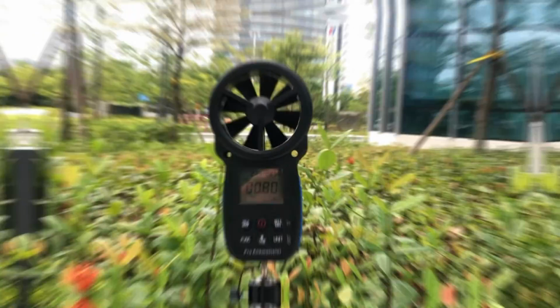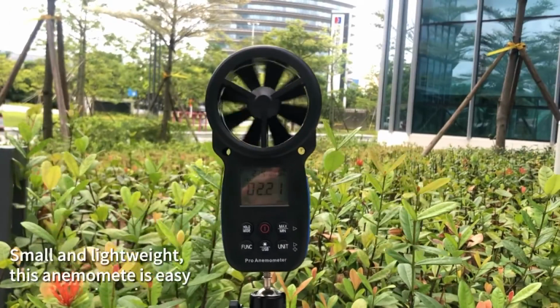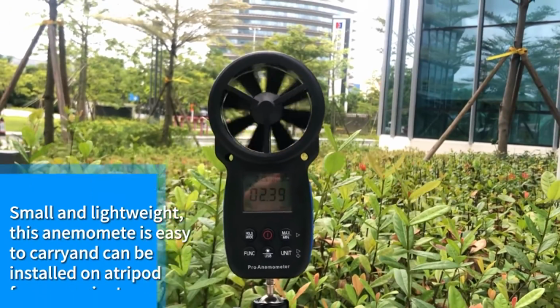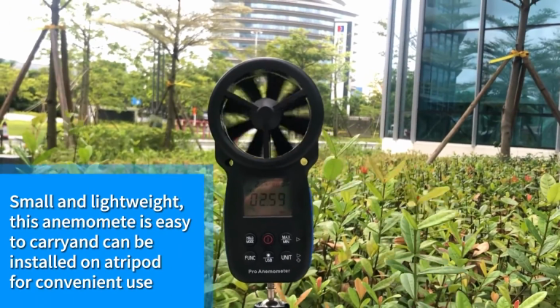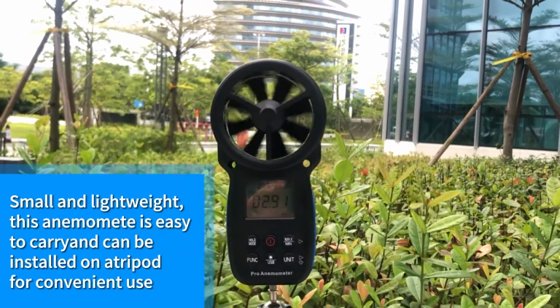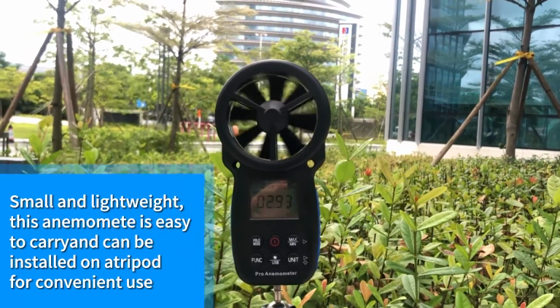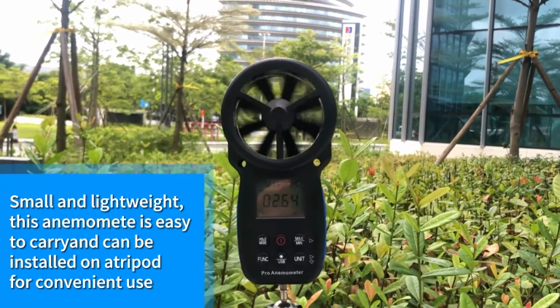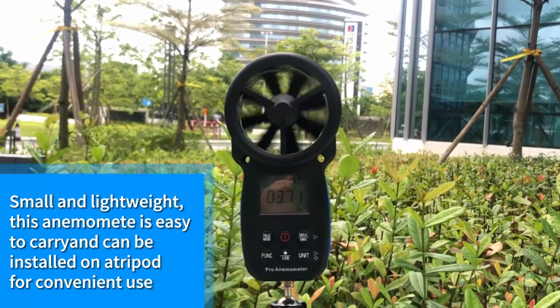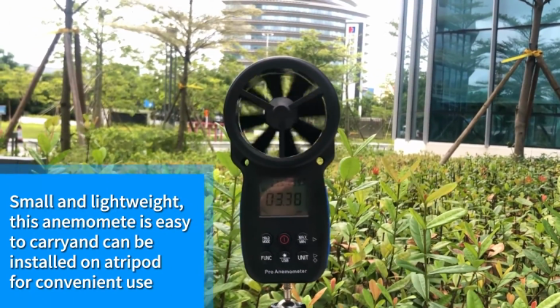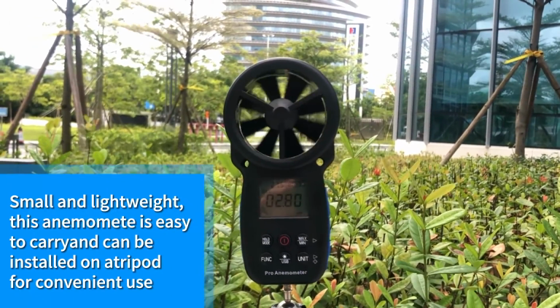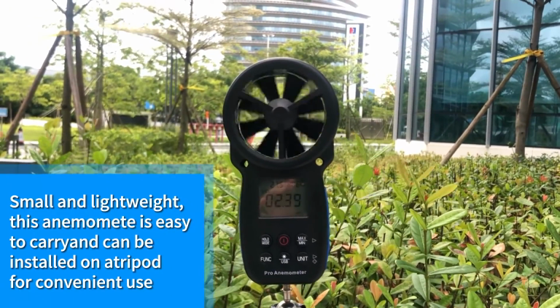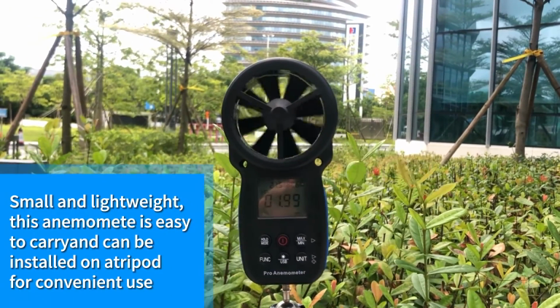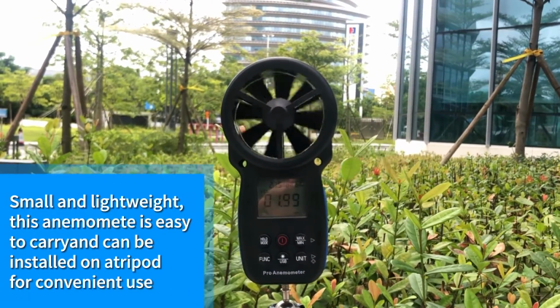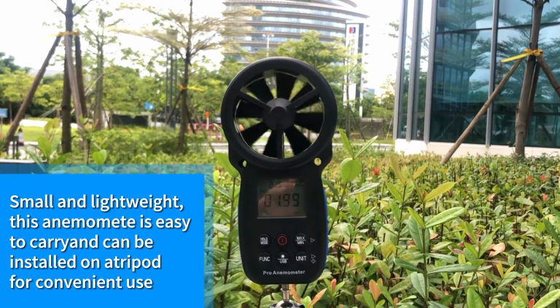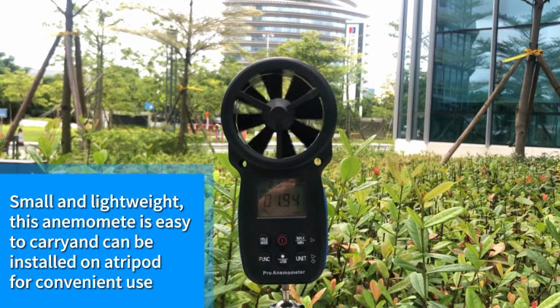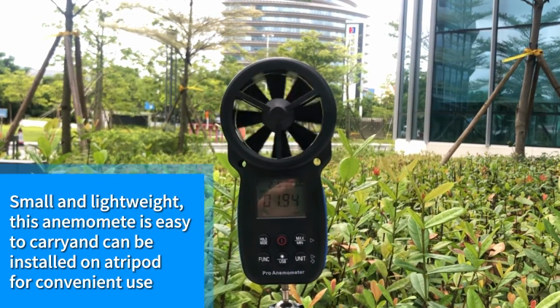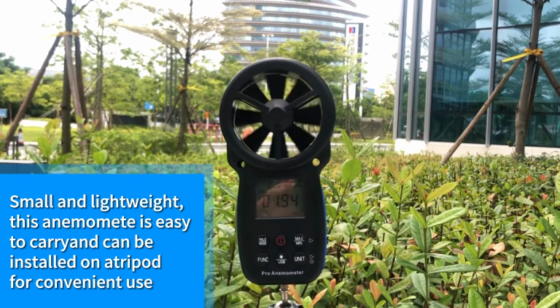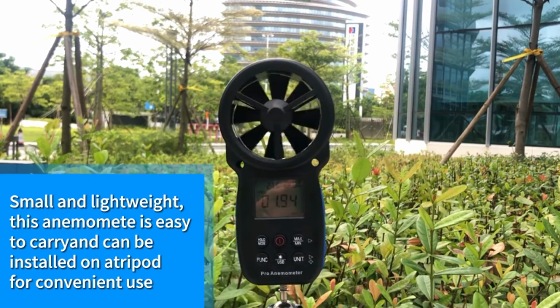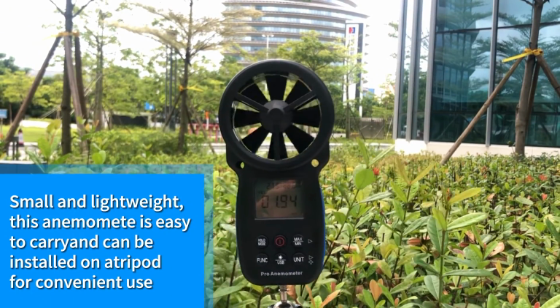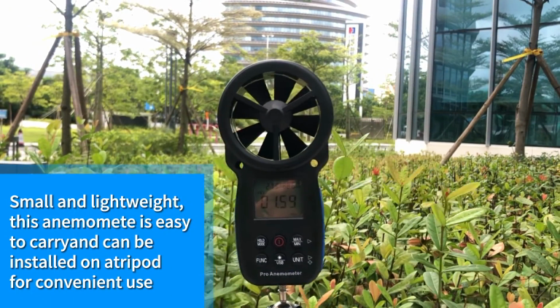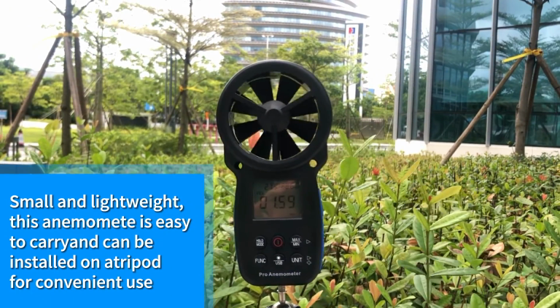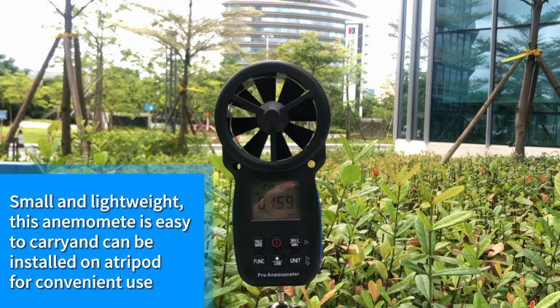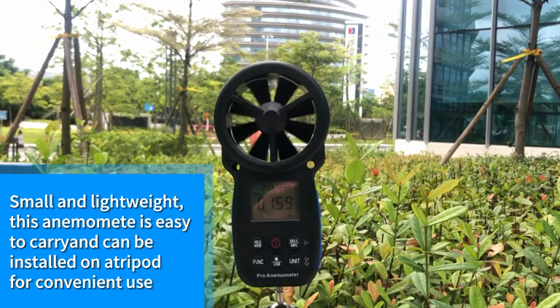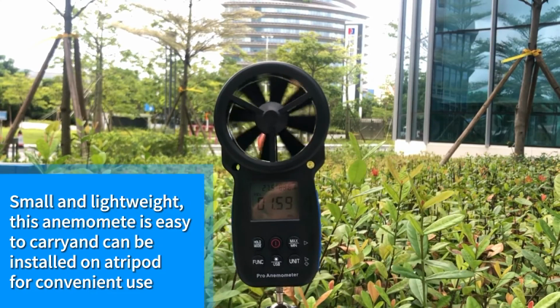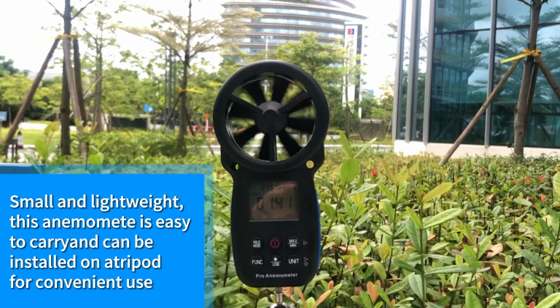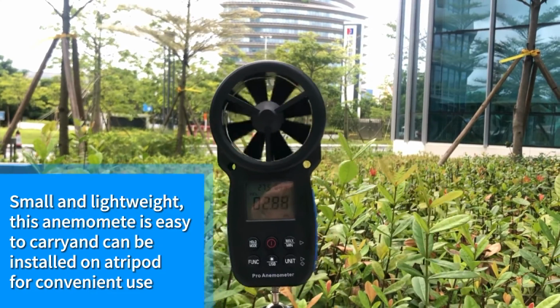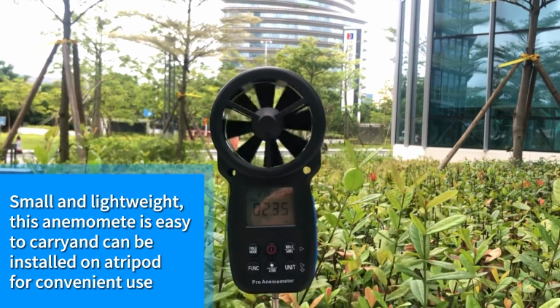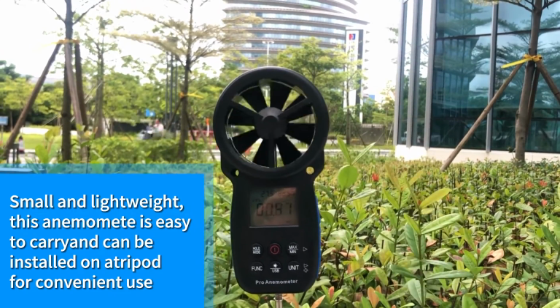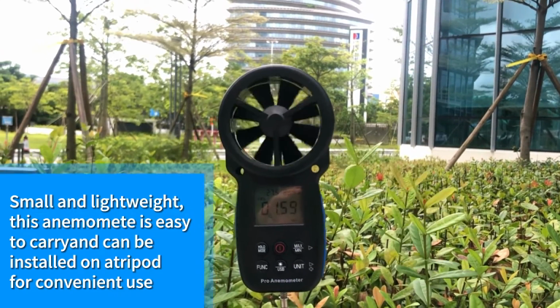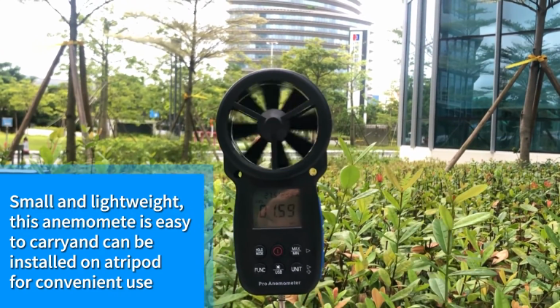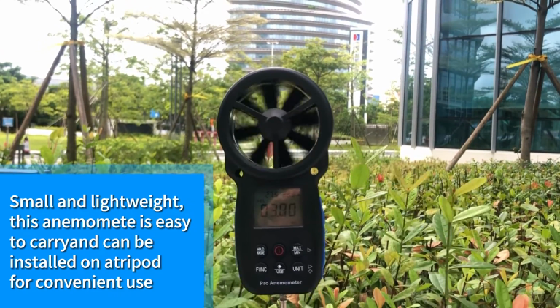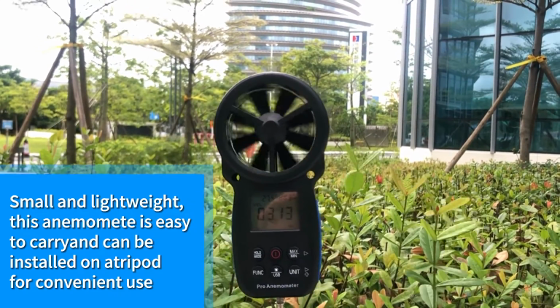Small and lightweight, this anemometer is easy to carry and can be installed on a tripod for convenient use.